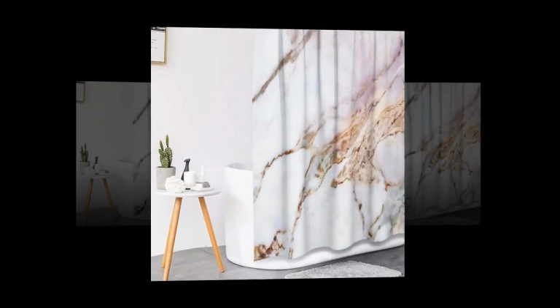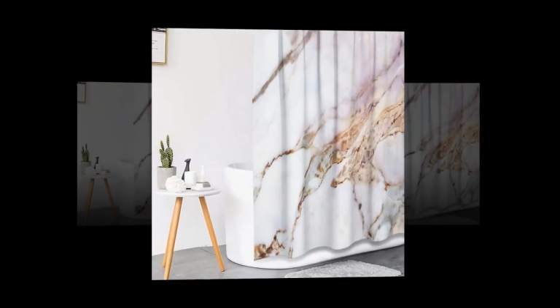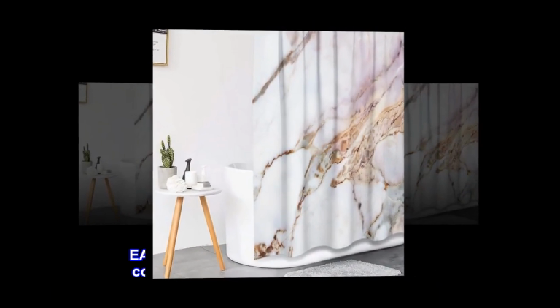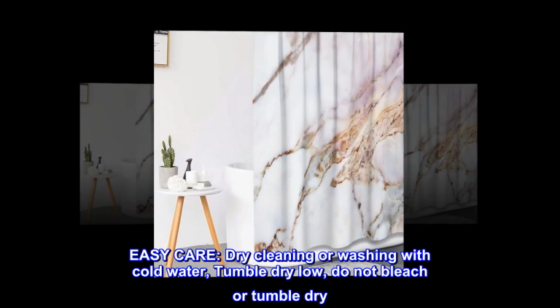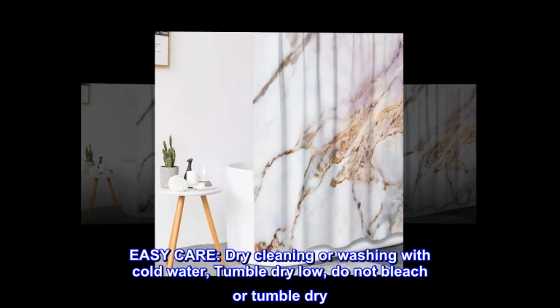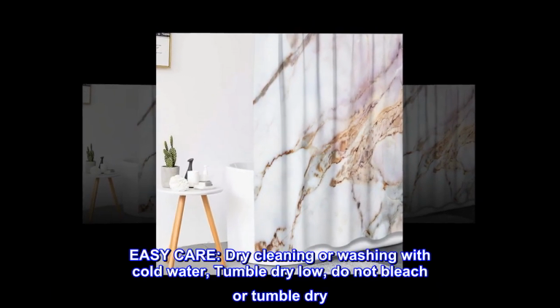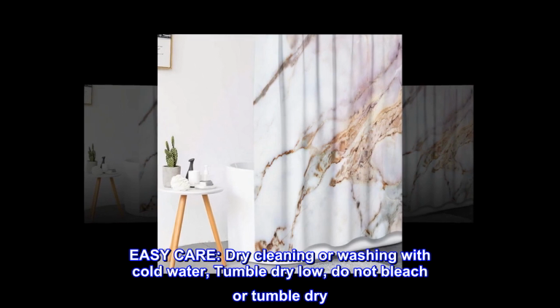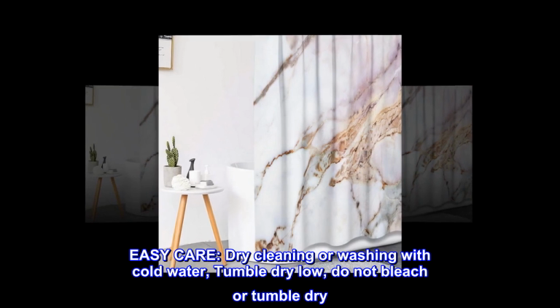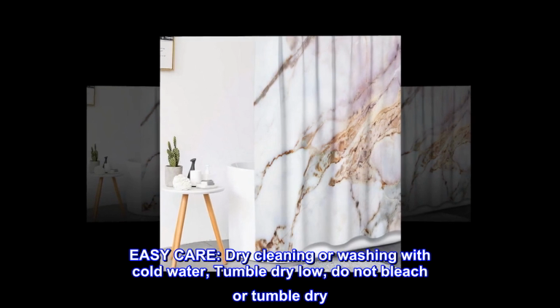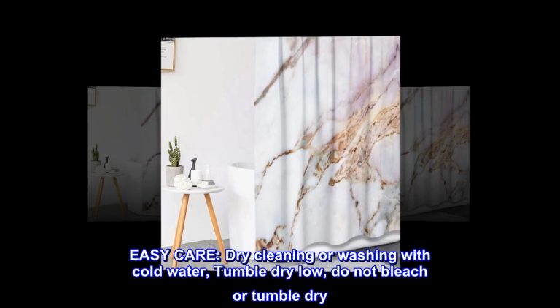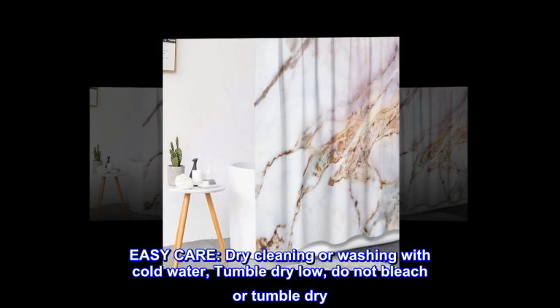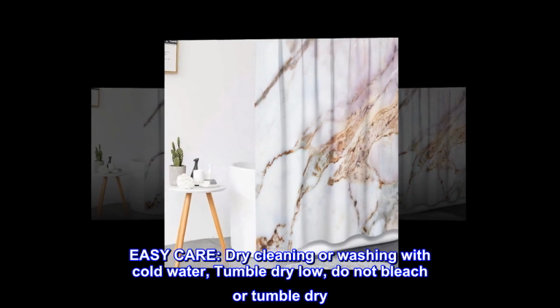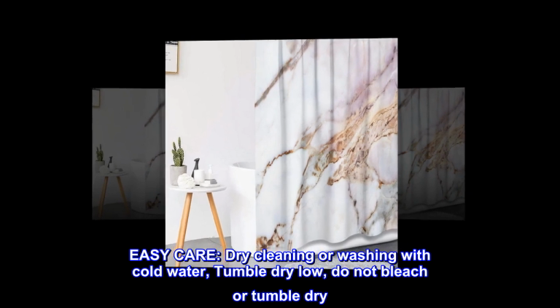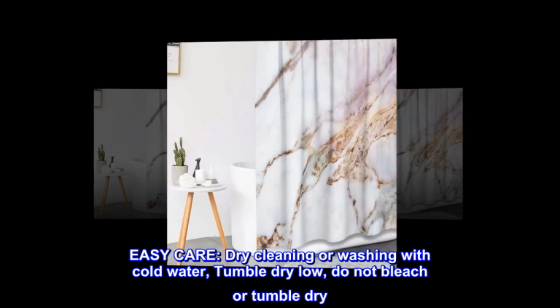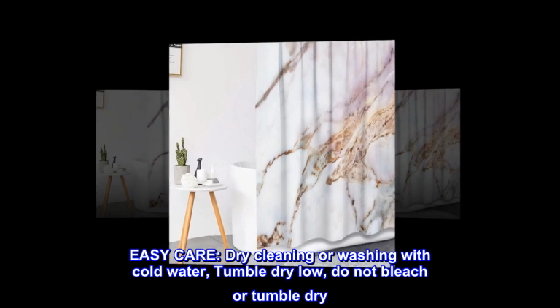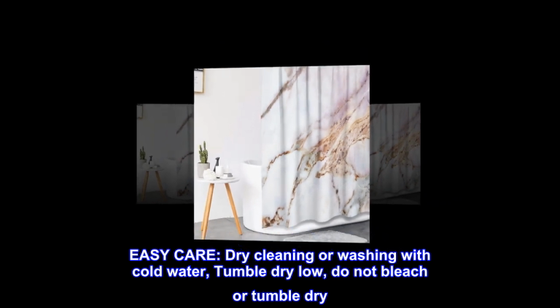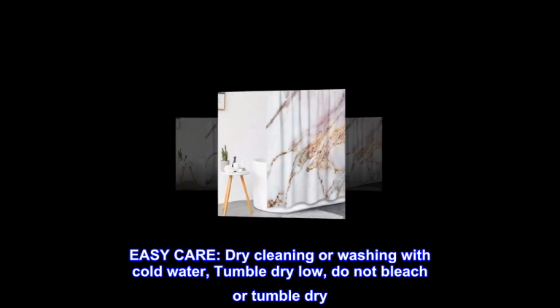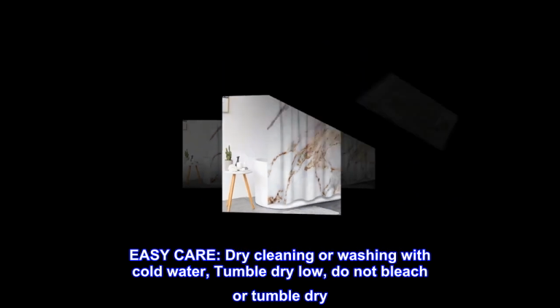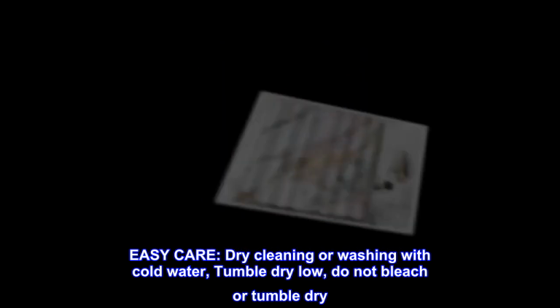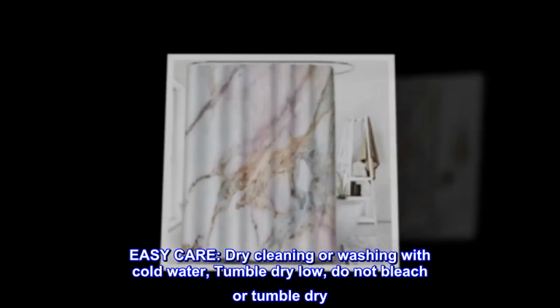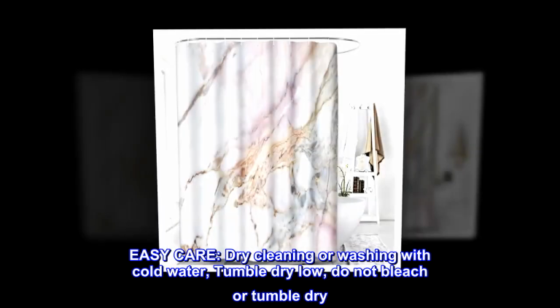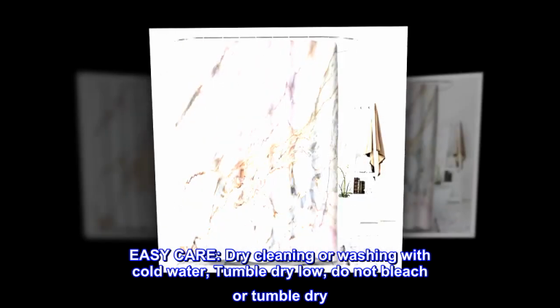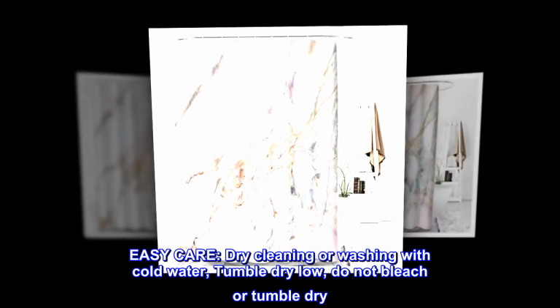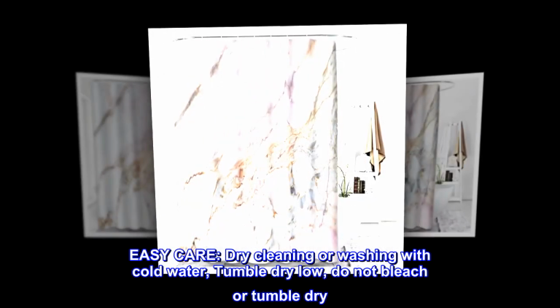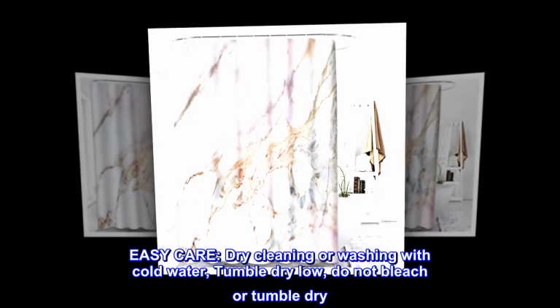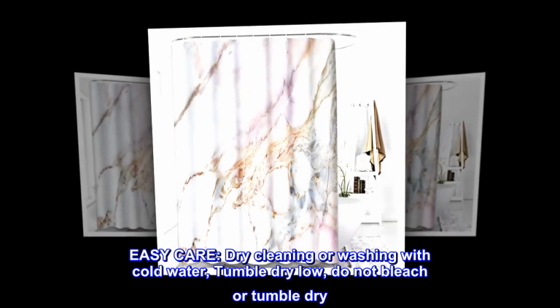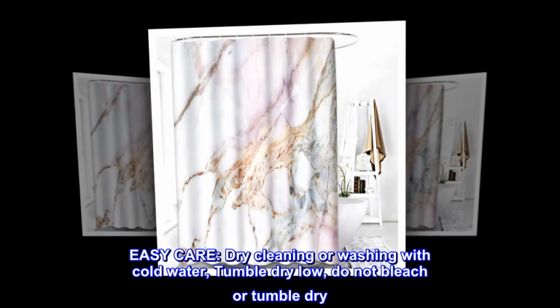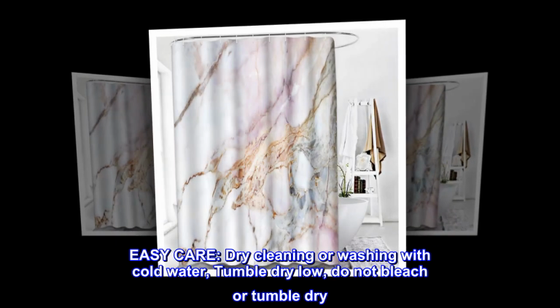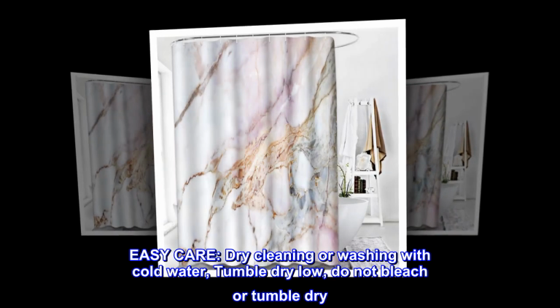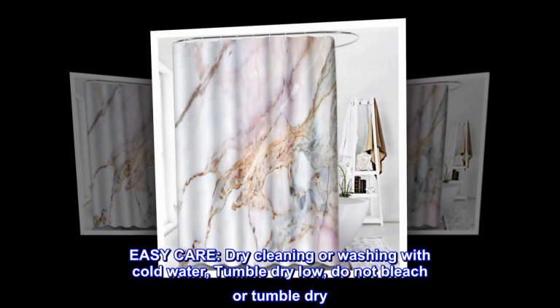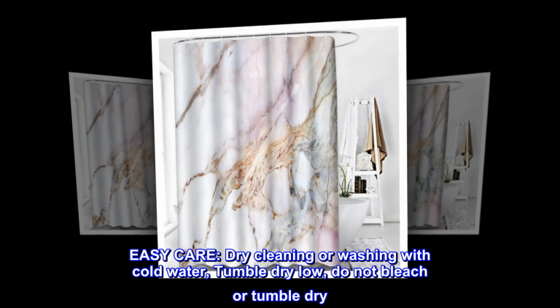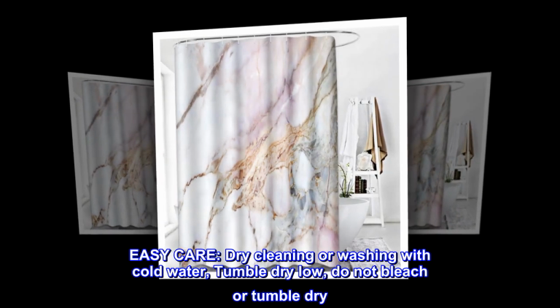Easy care: dry cleaning or washing with cold water, tumble dry low, do not bleach.